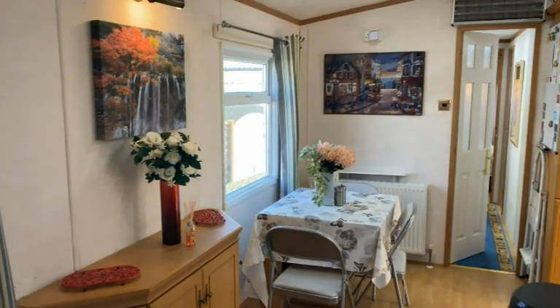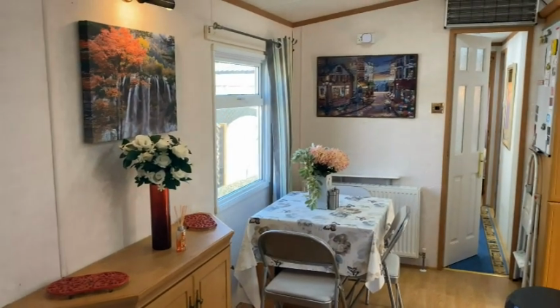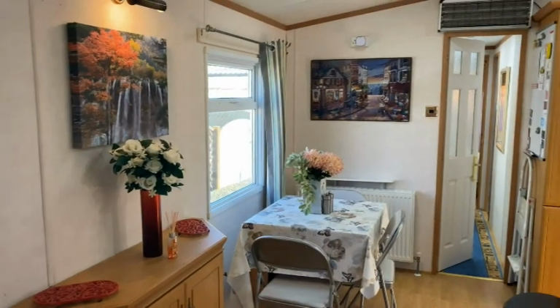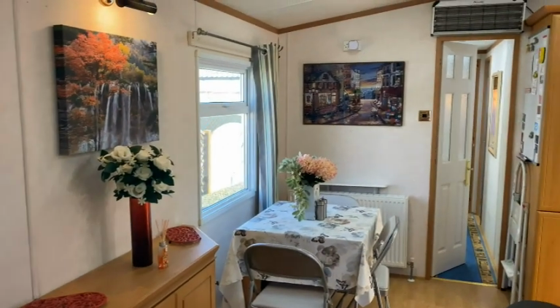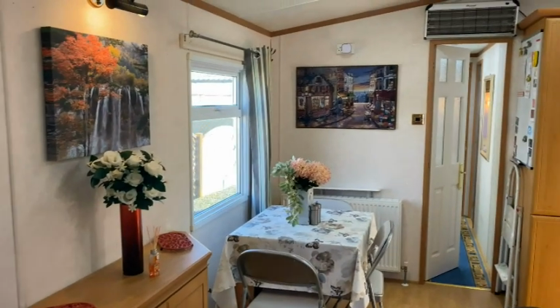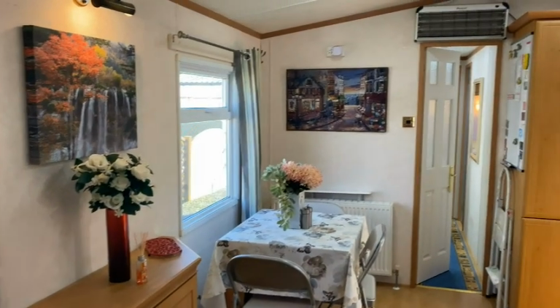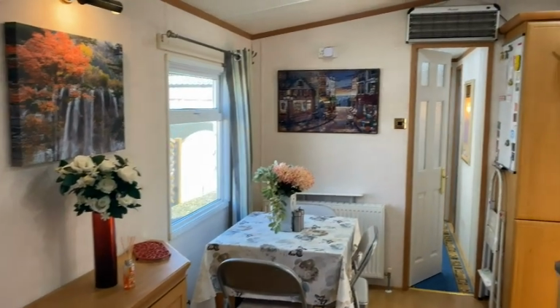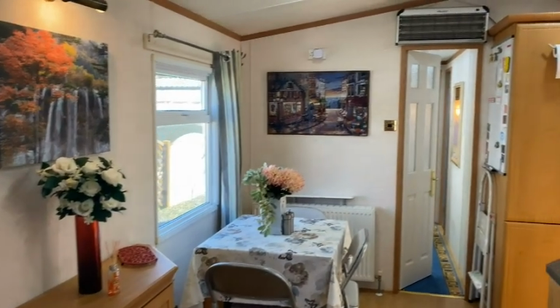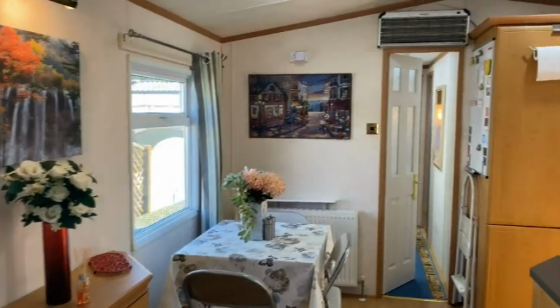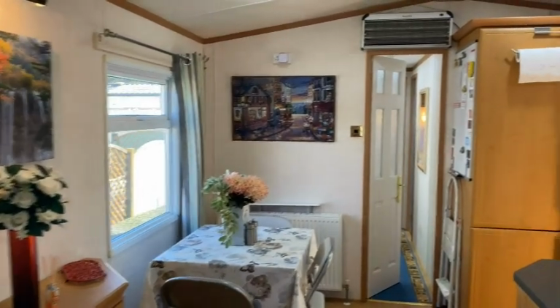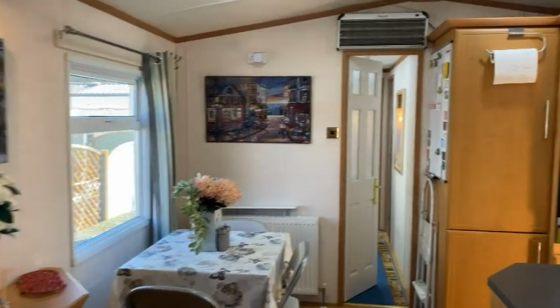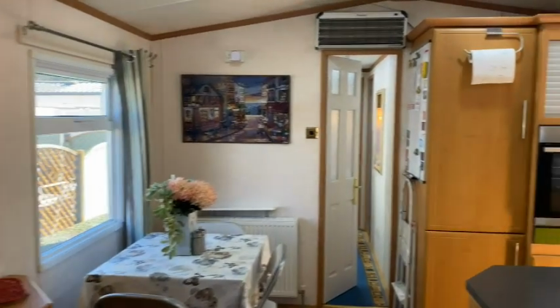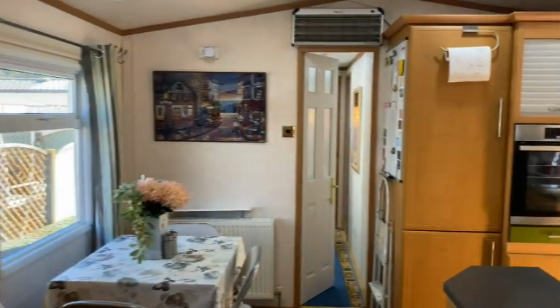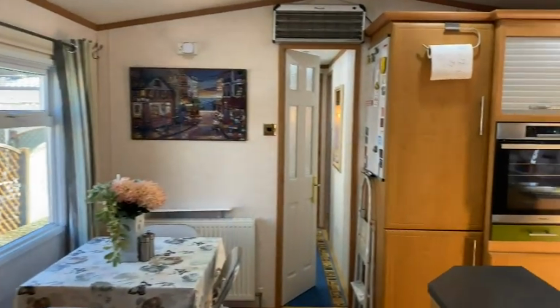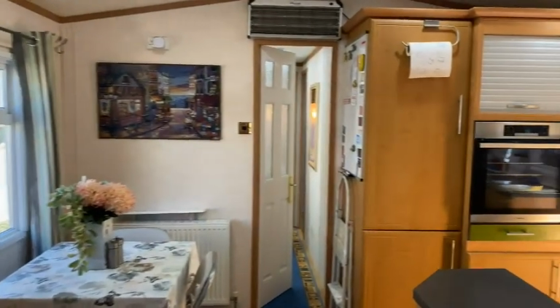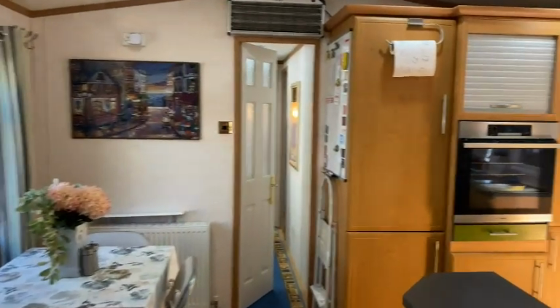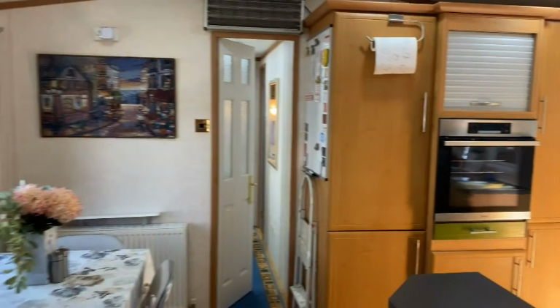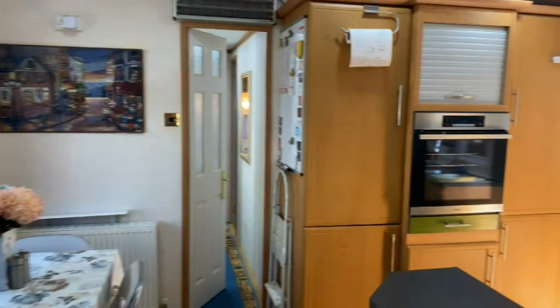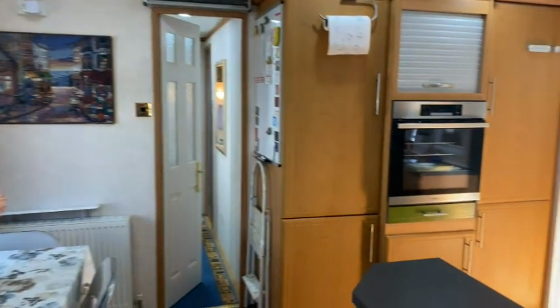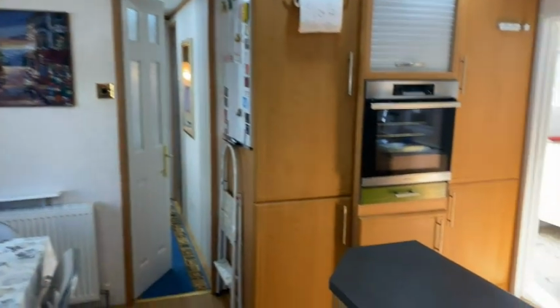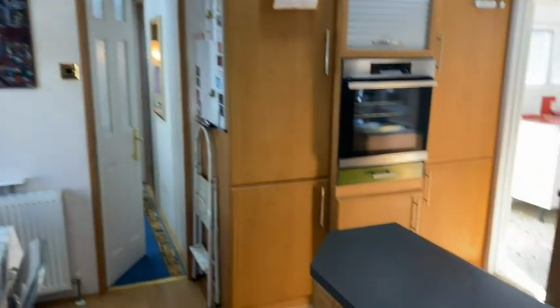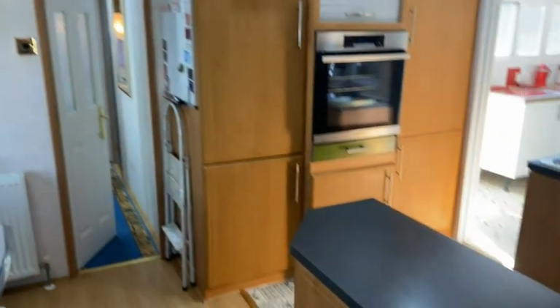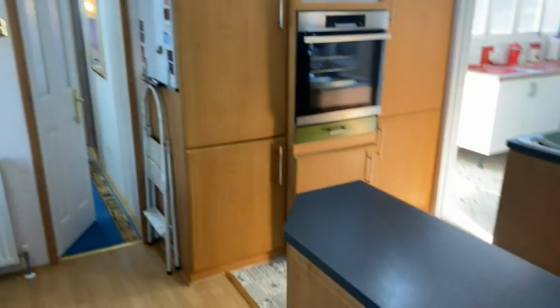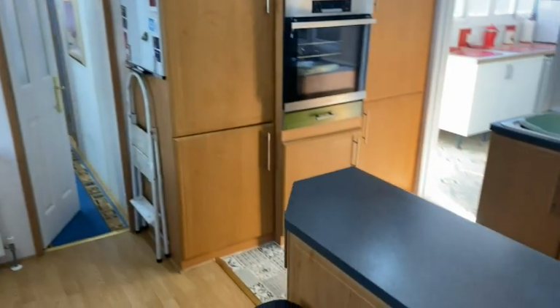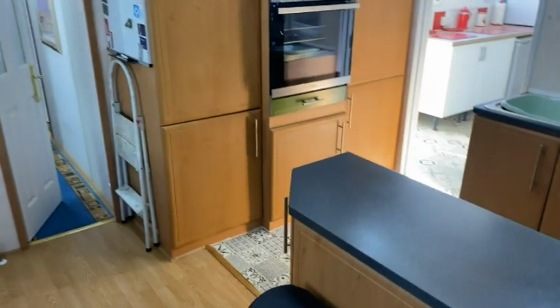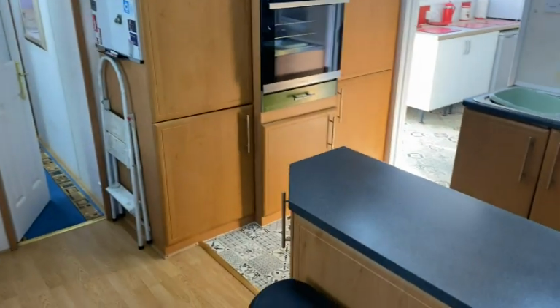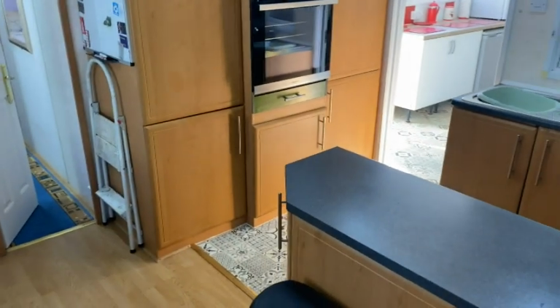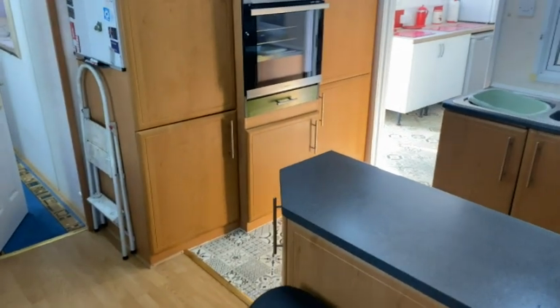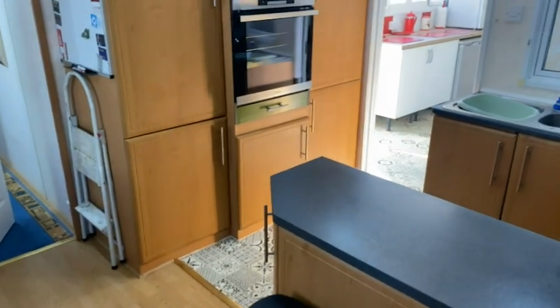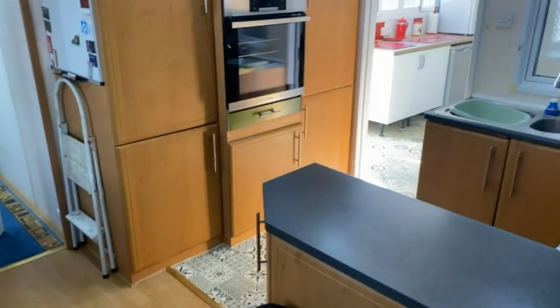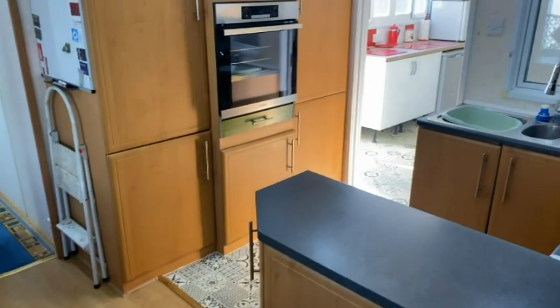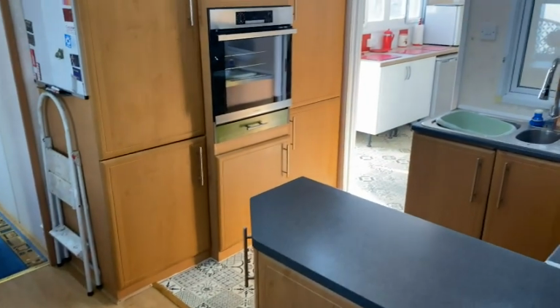To the left of the kitchen, you can see a small dining table, which is also a perfect breakfast bar.